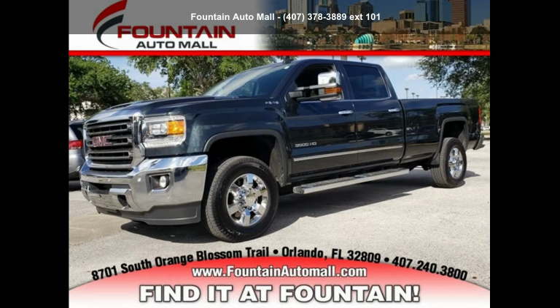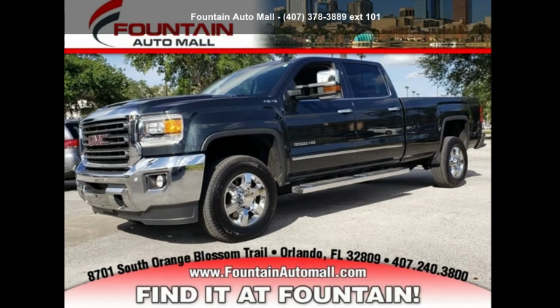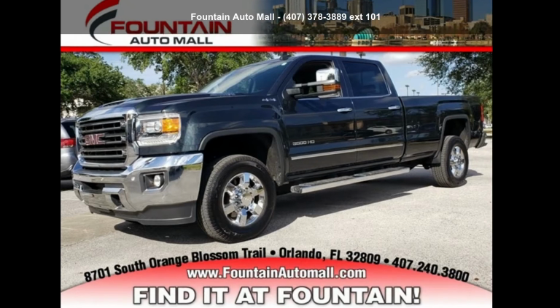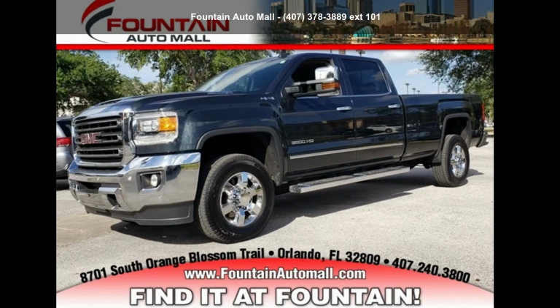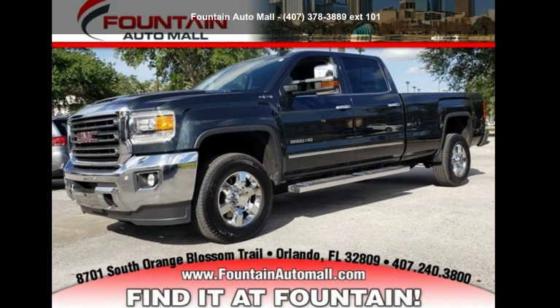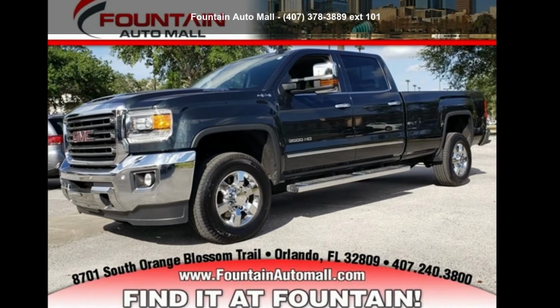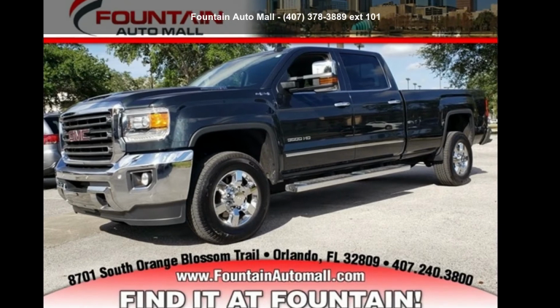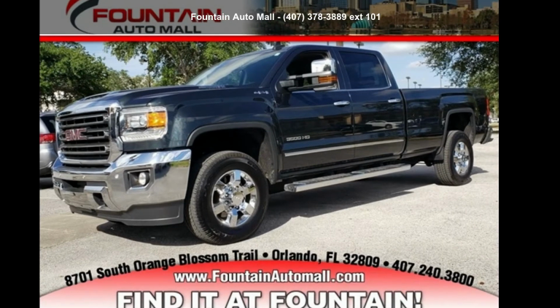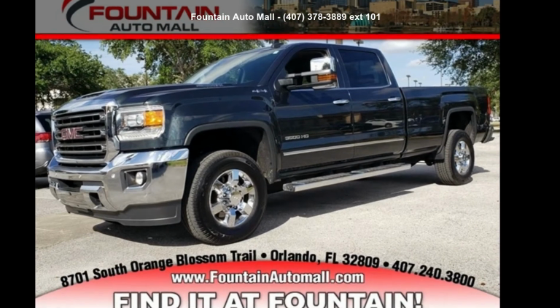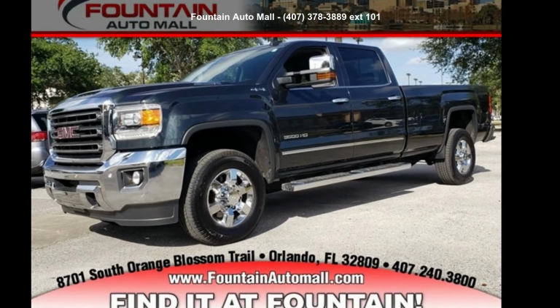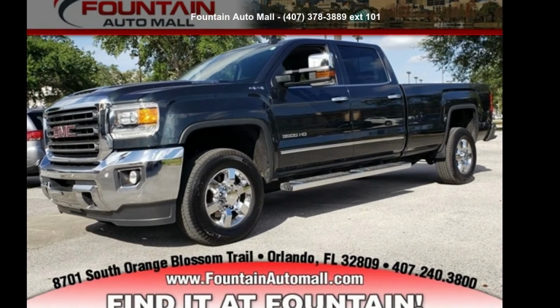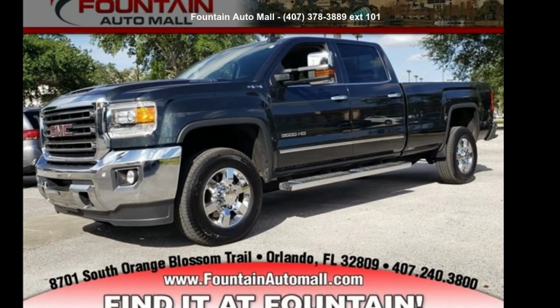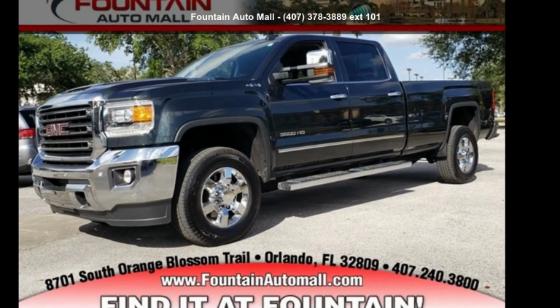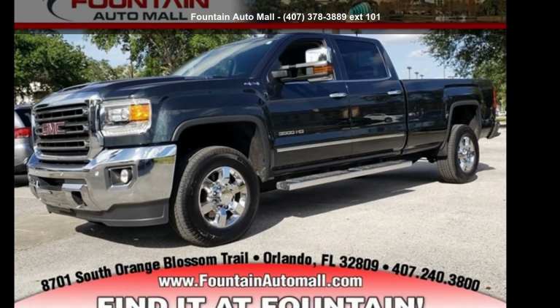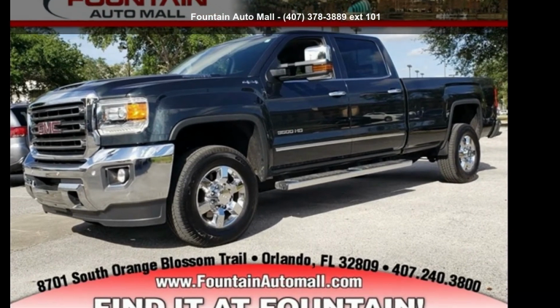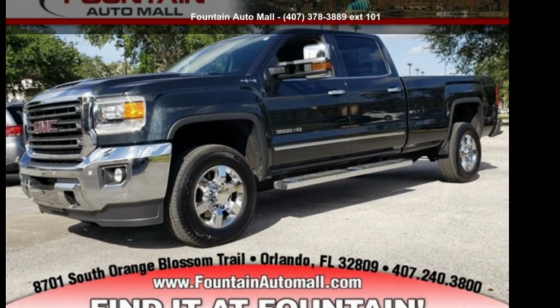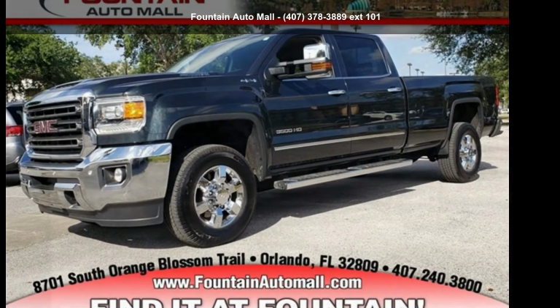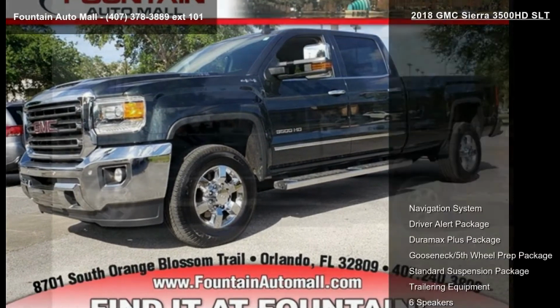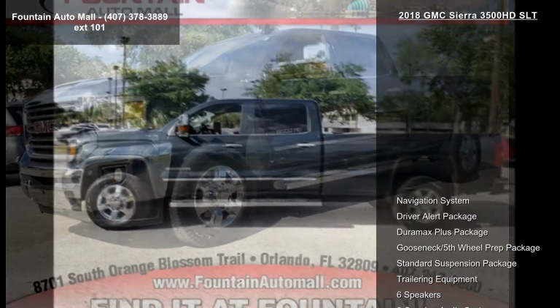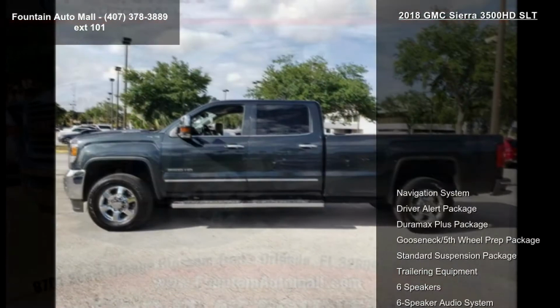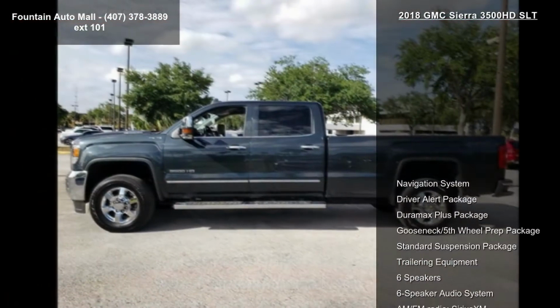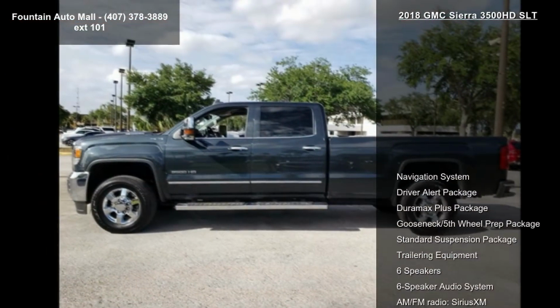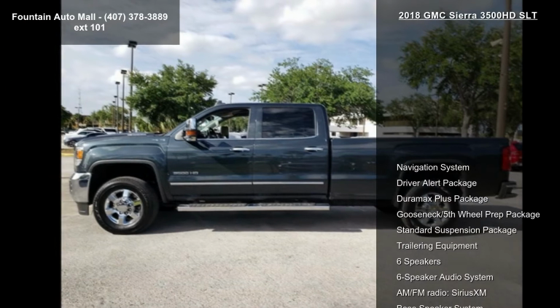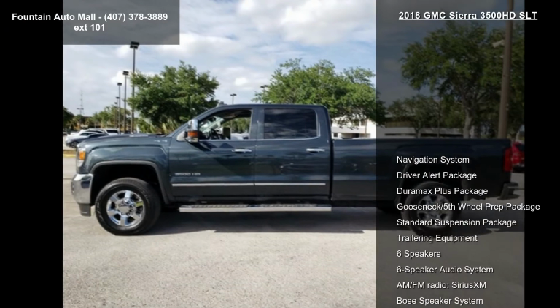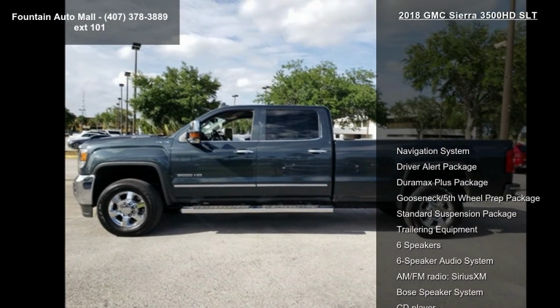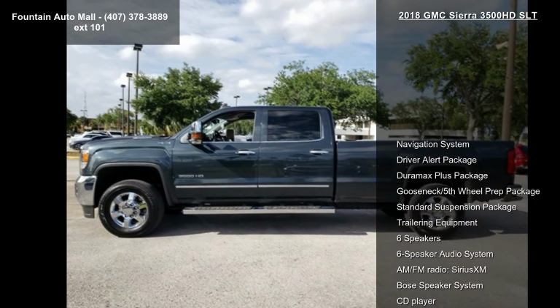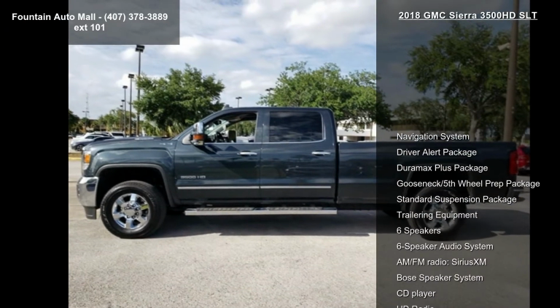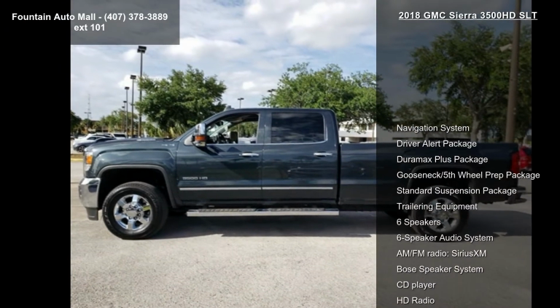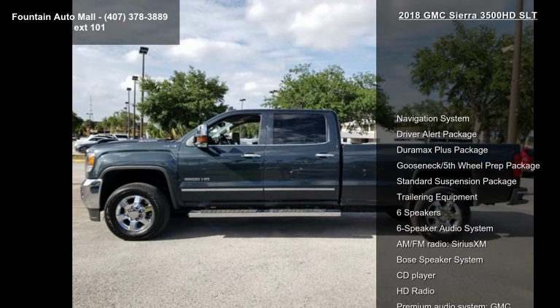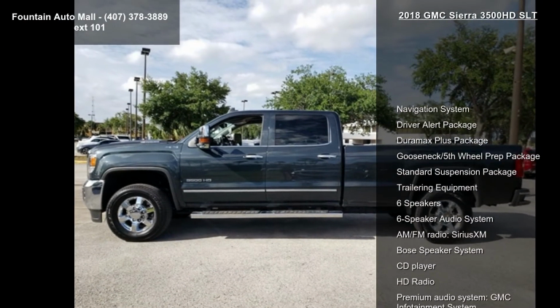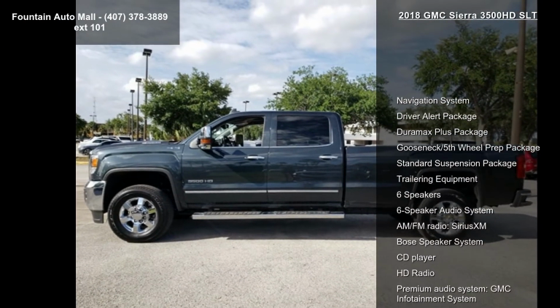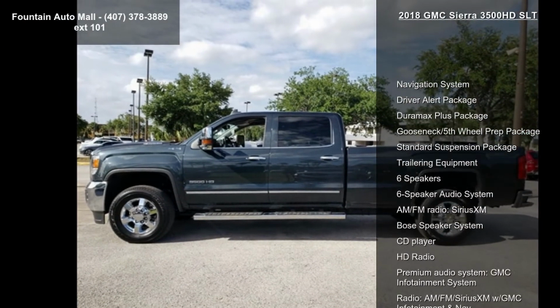Presenting the GMC 2018 Sierra 3500 HD SLT. This may be the set of wheels you've been looking for.